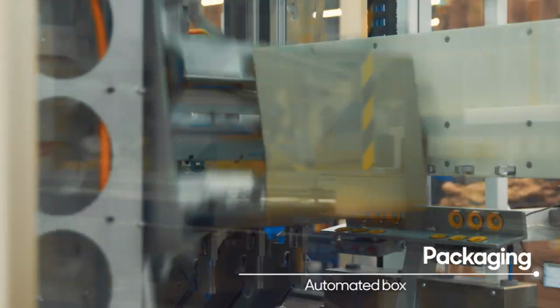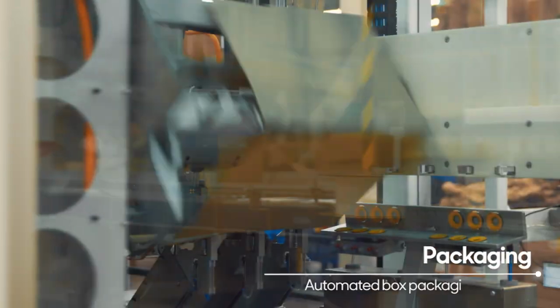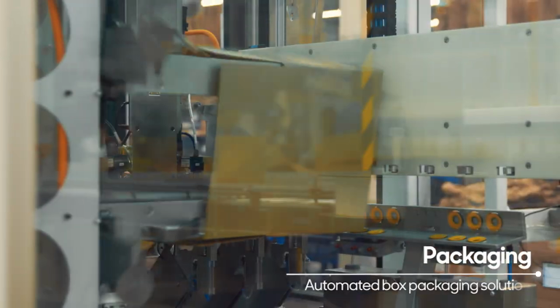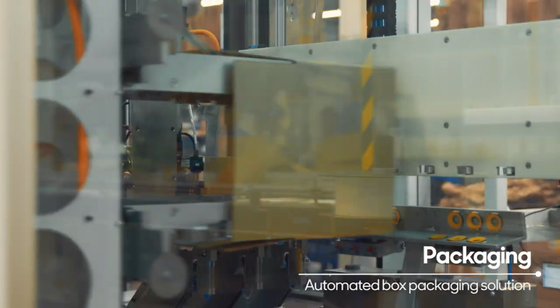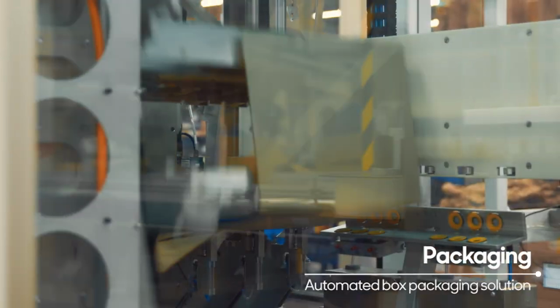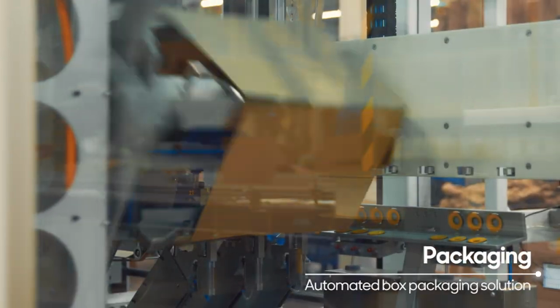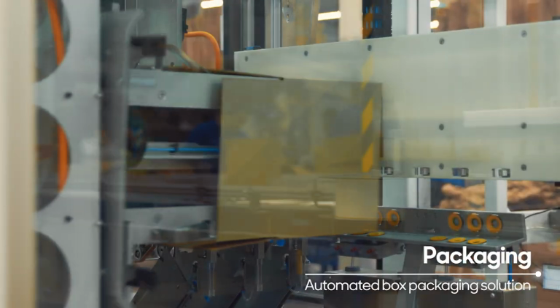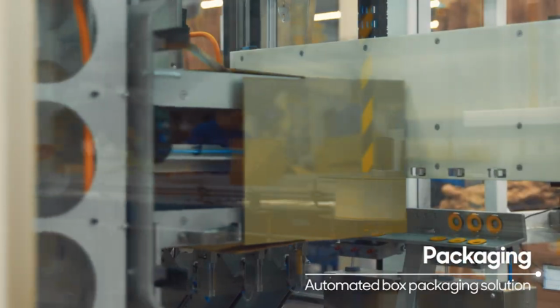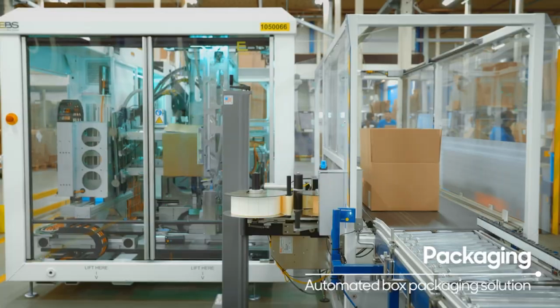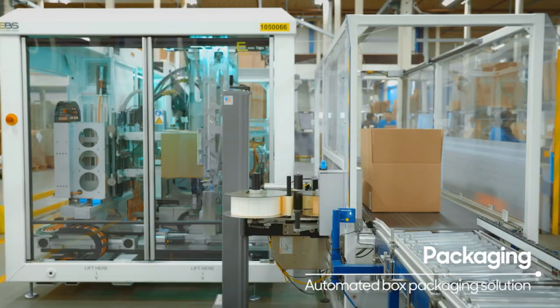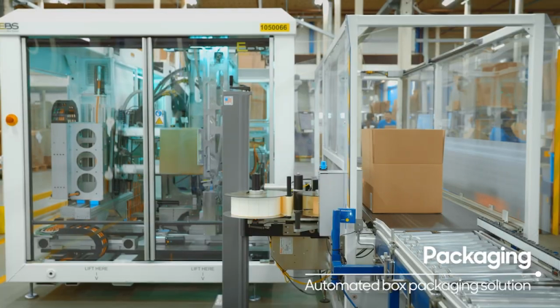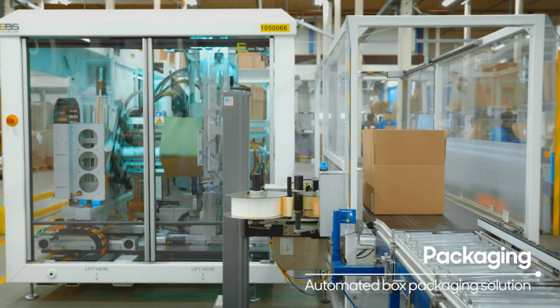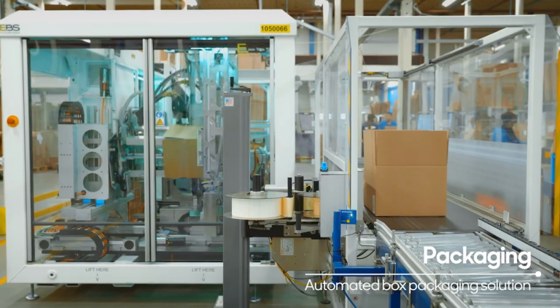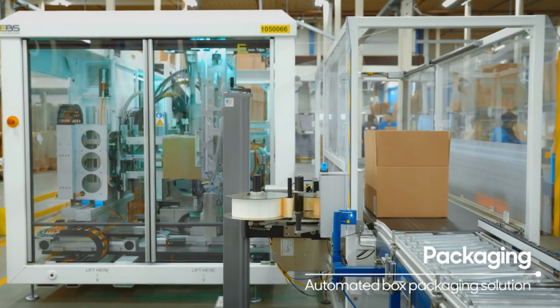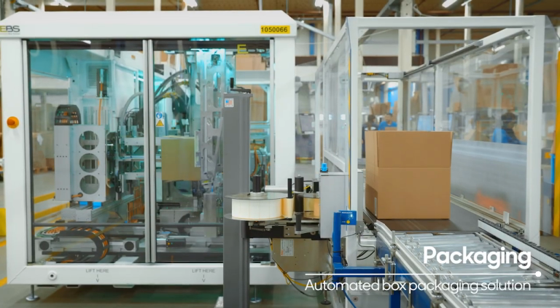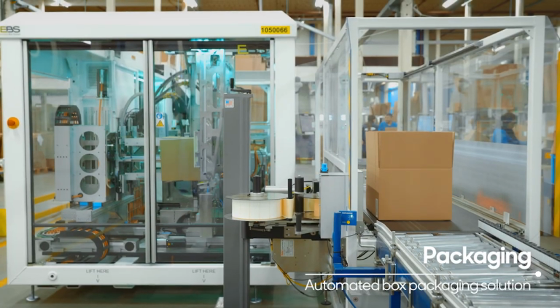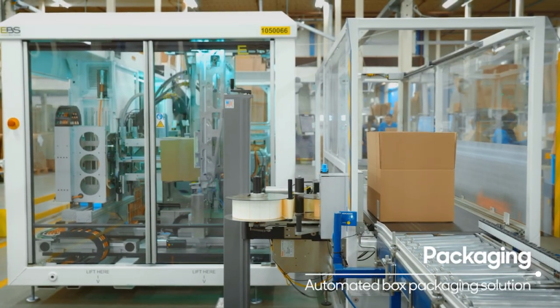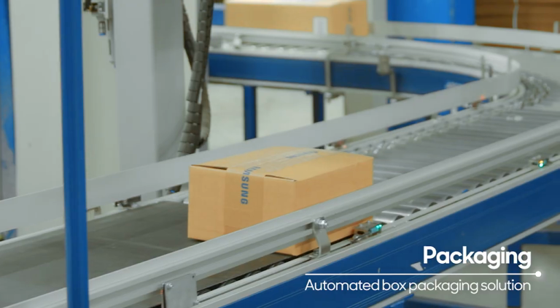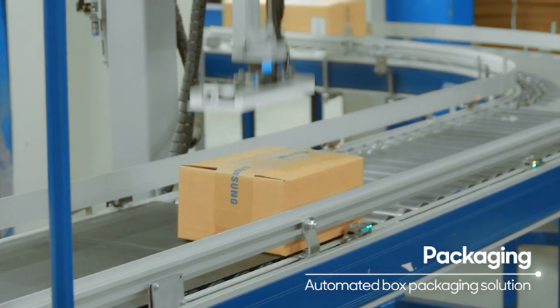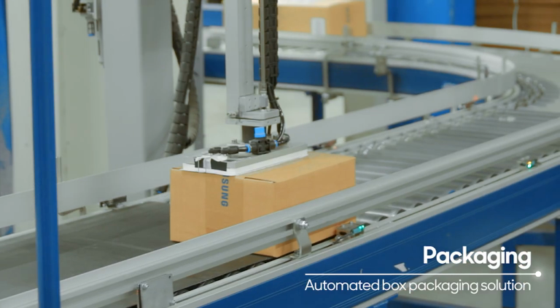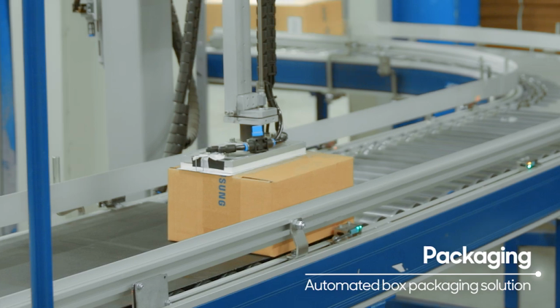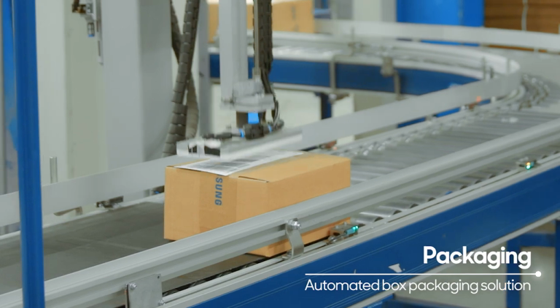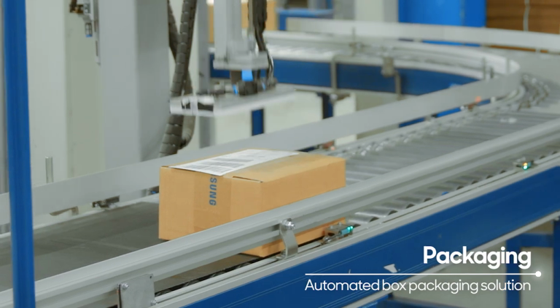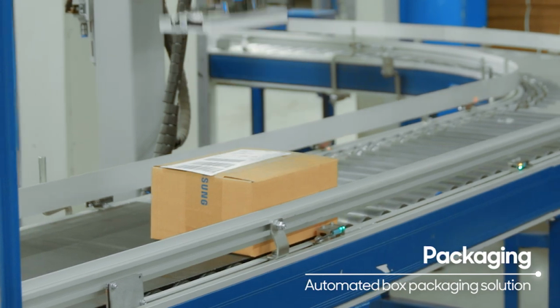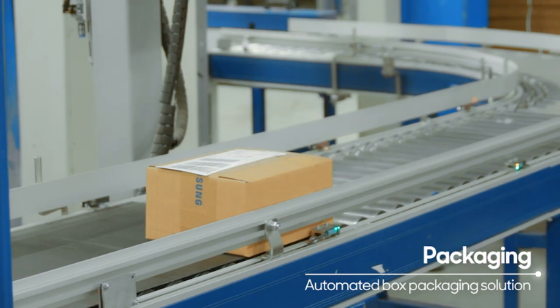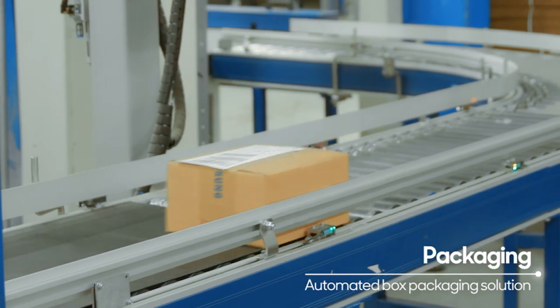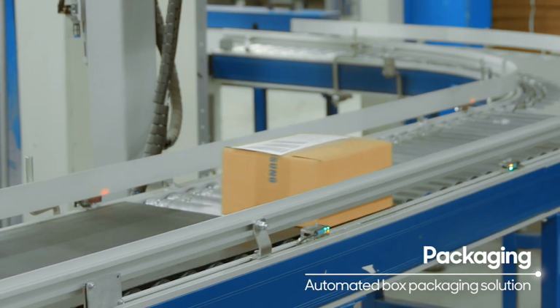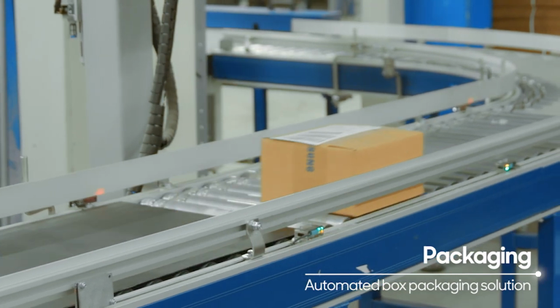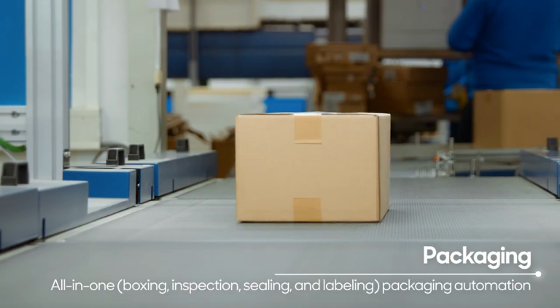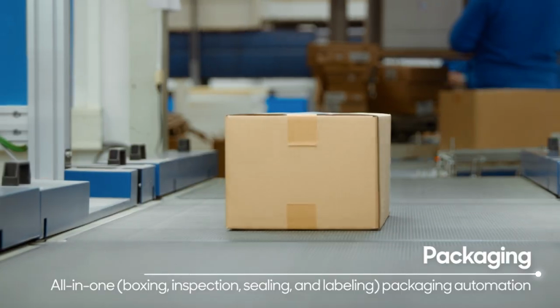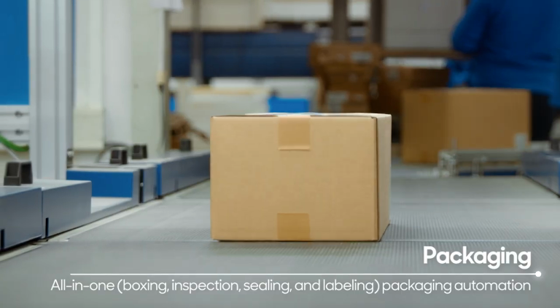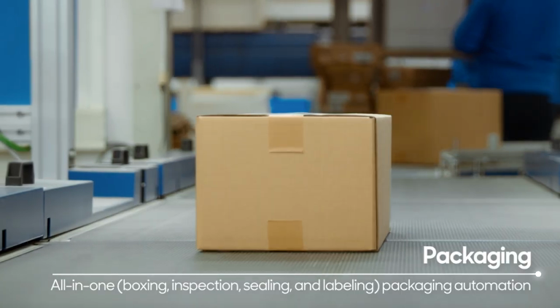Finally, when making the box, labeling and packaging are completed, and the product is shipped.